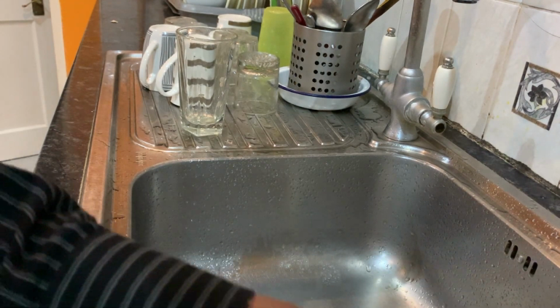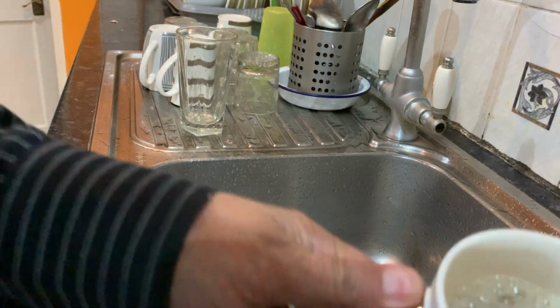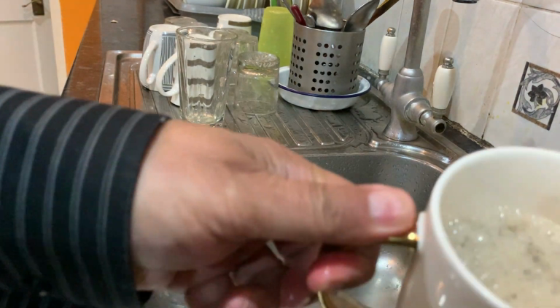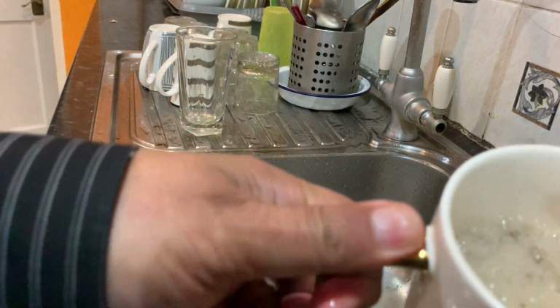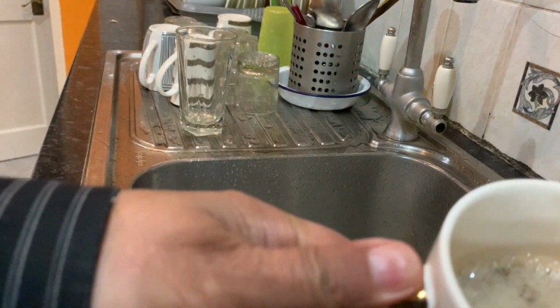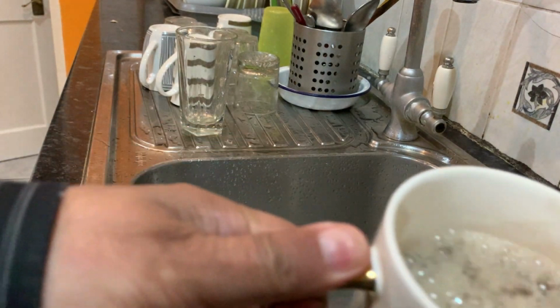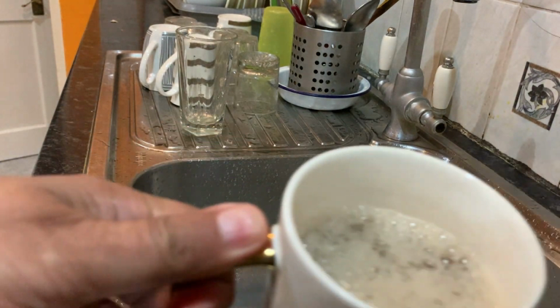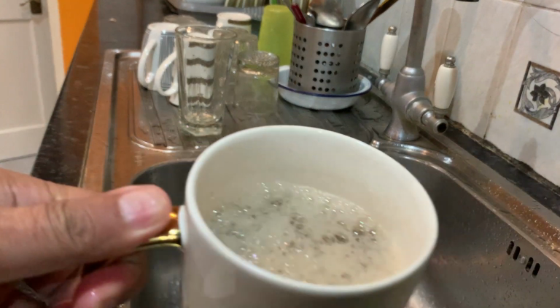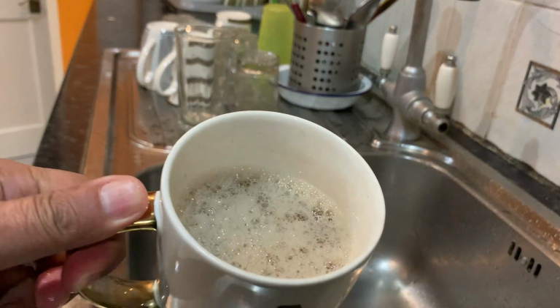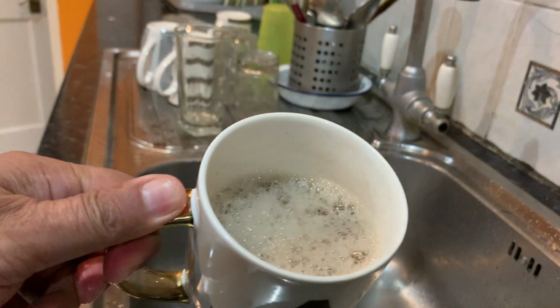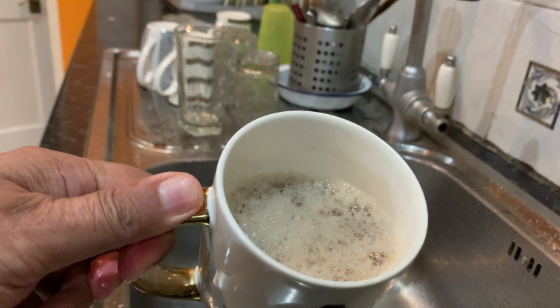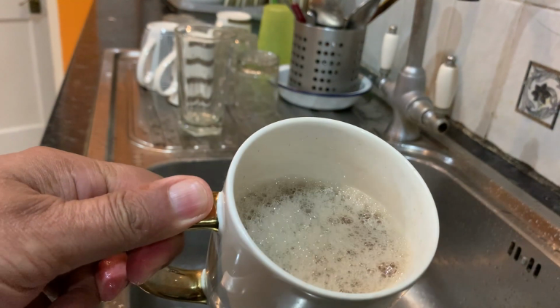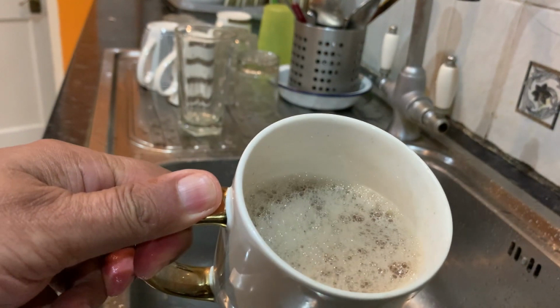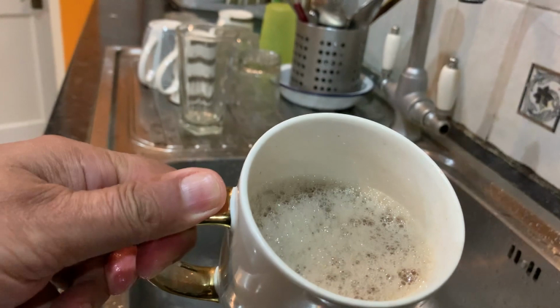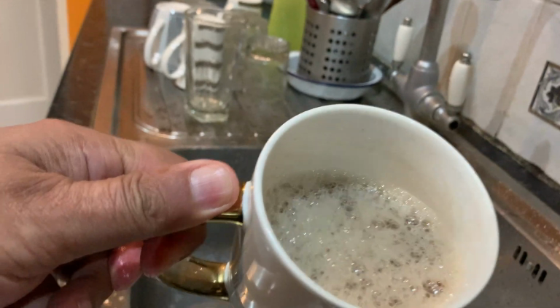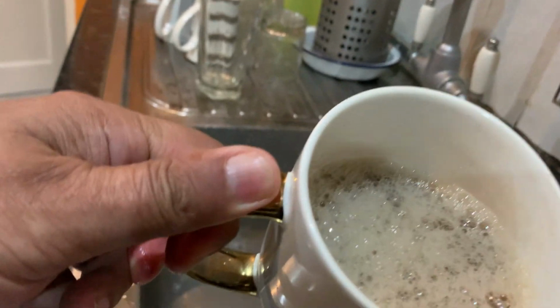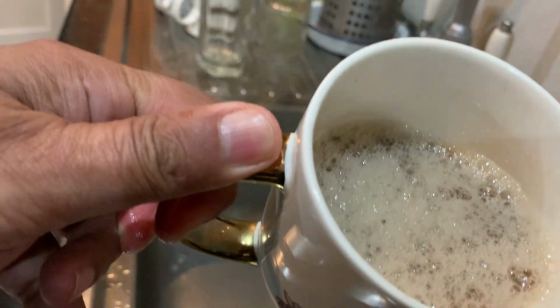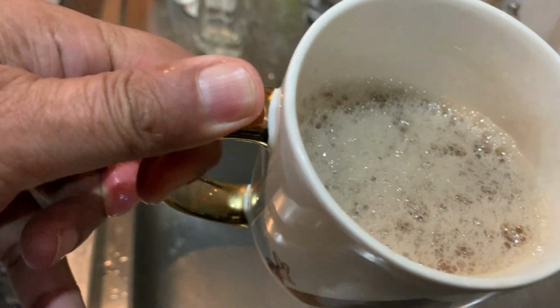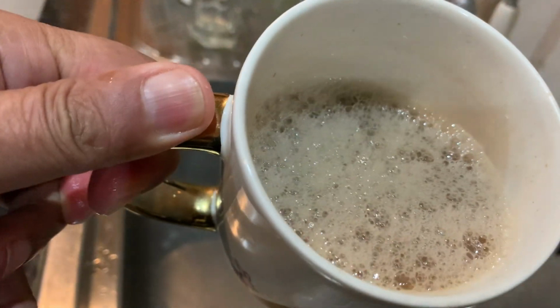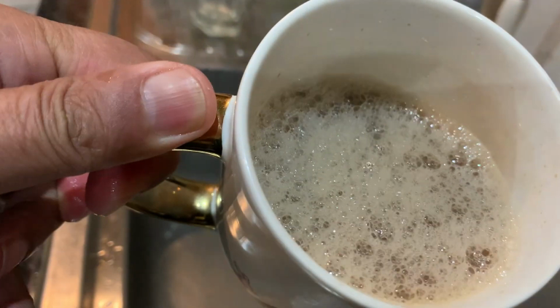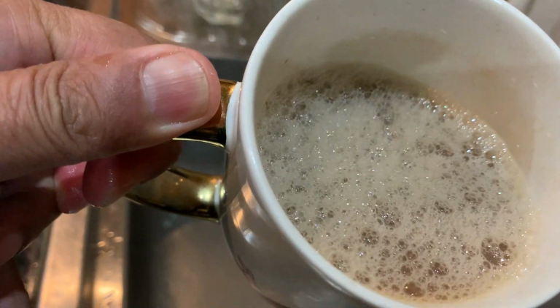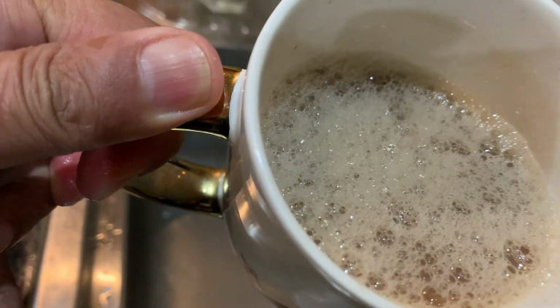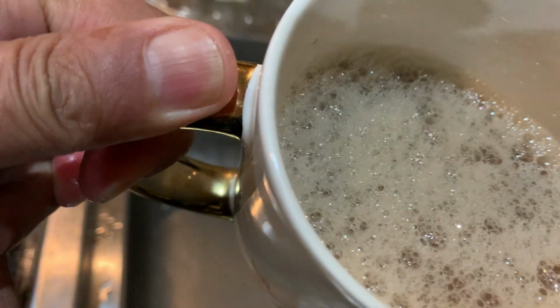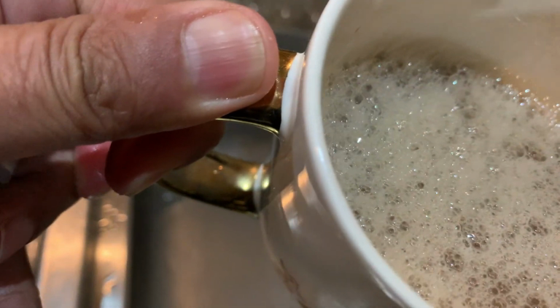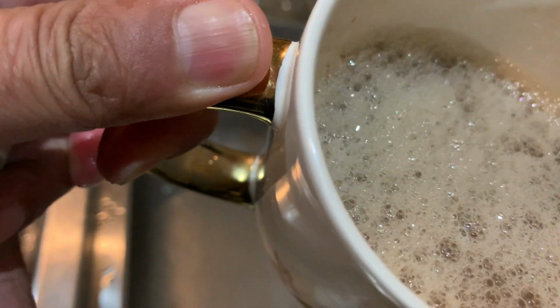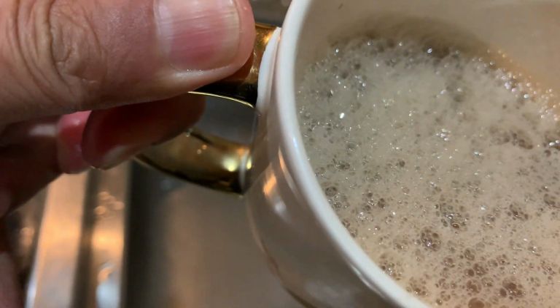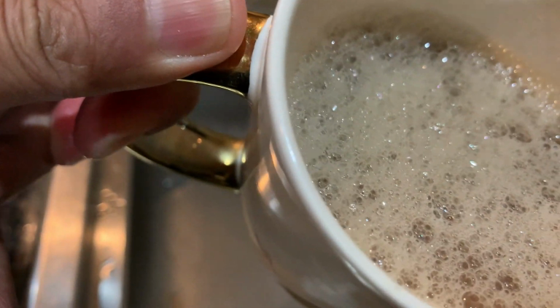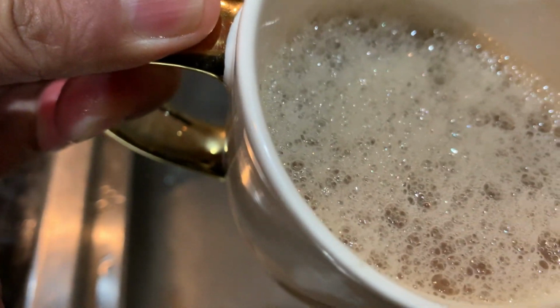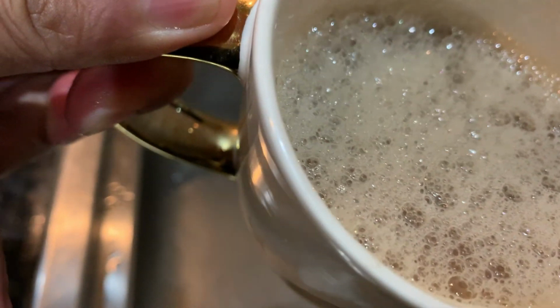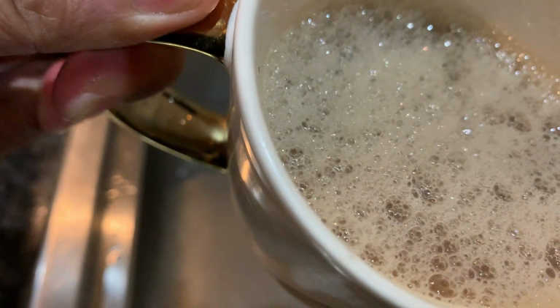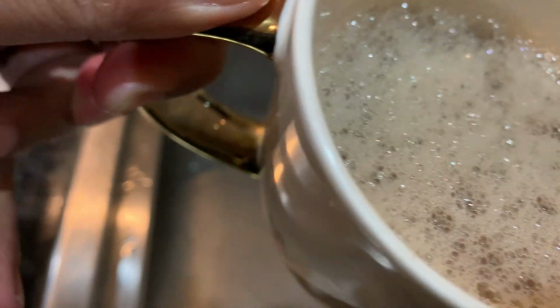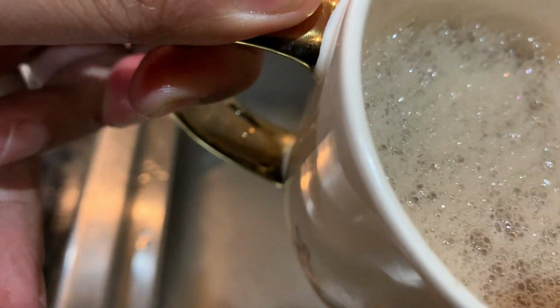Let me bring it close up to the camera. There we go — see how much froth is contained.